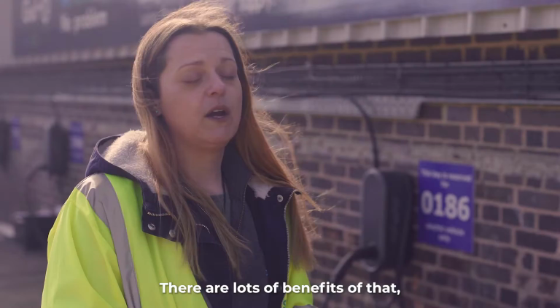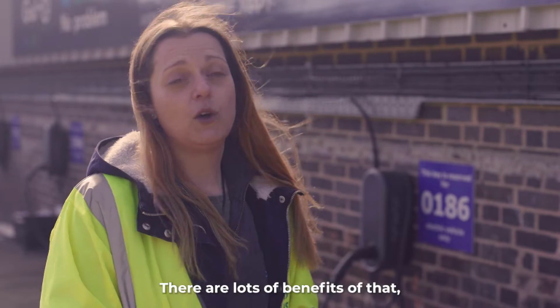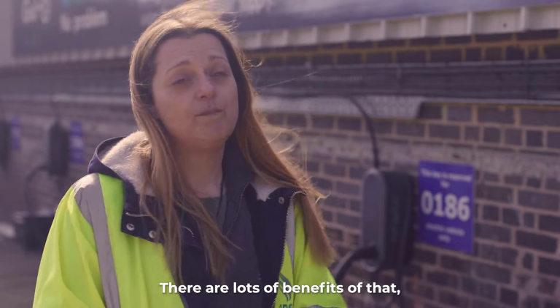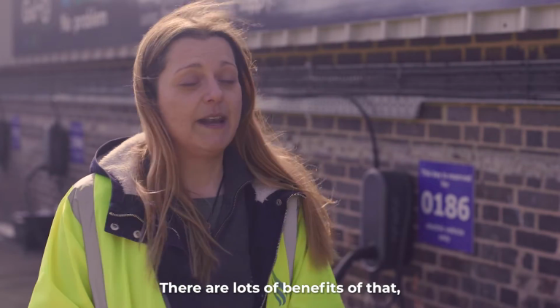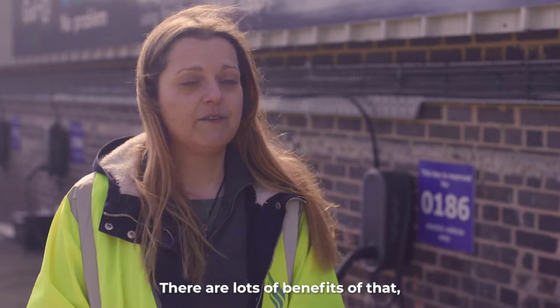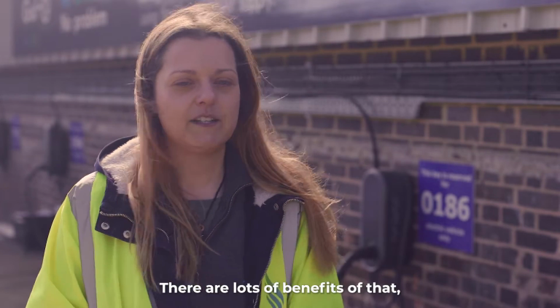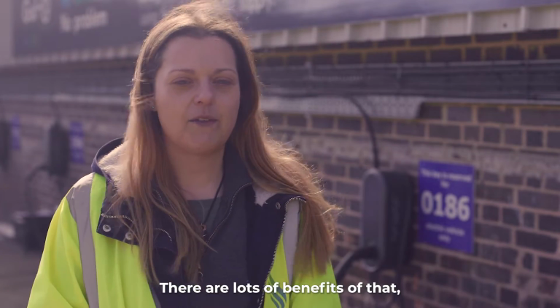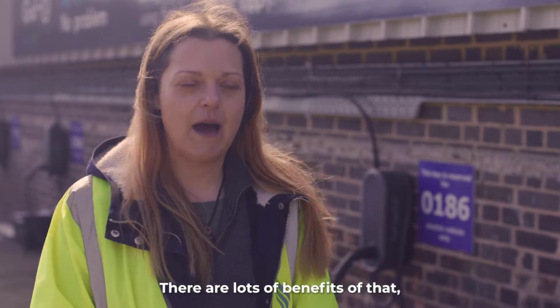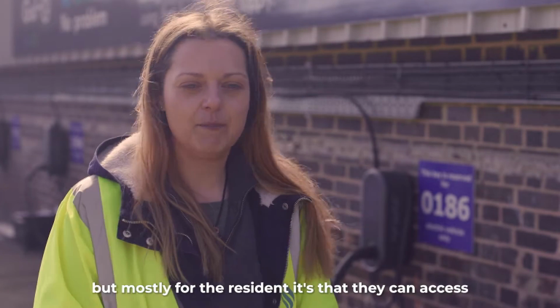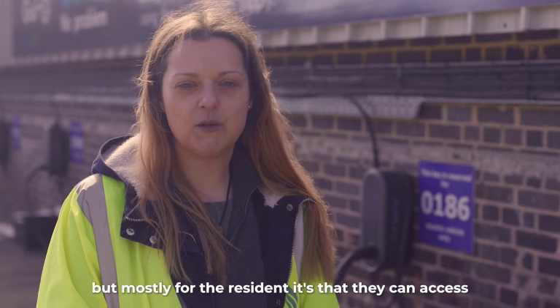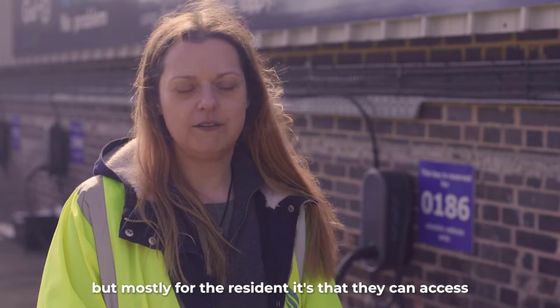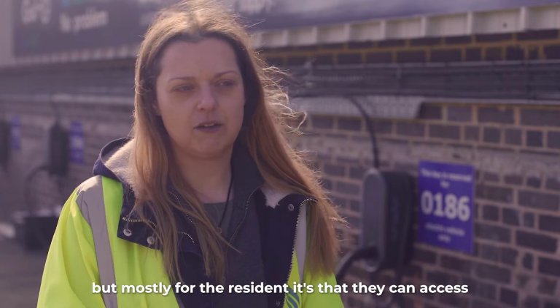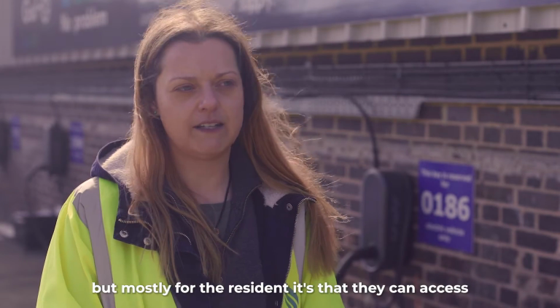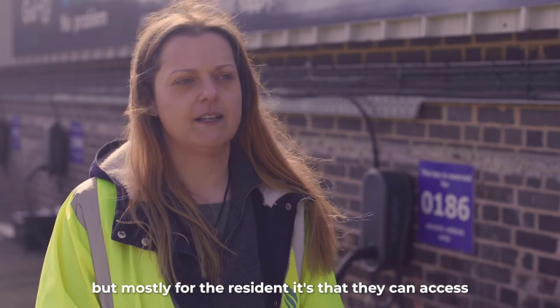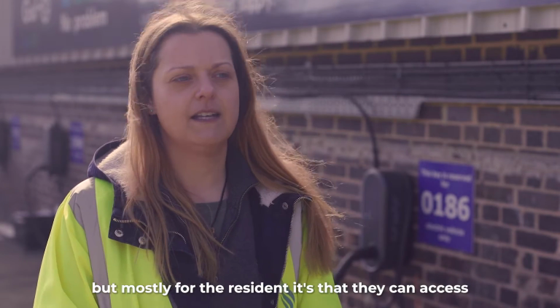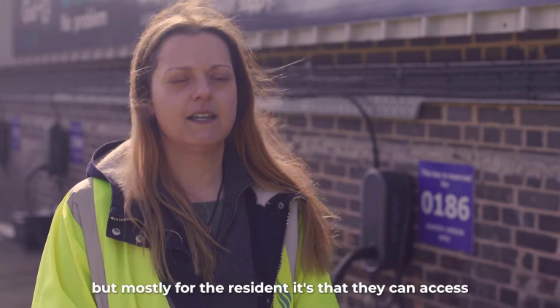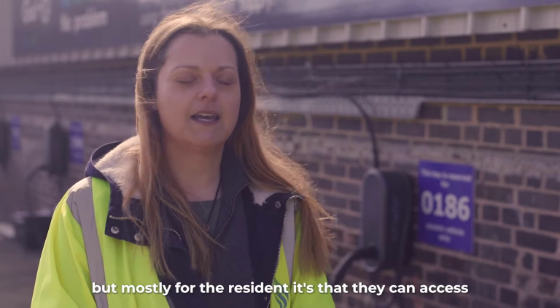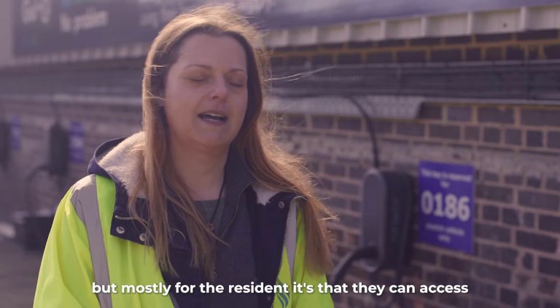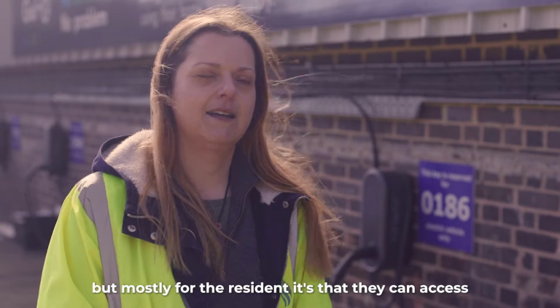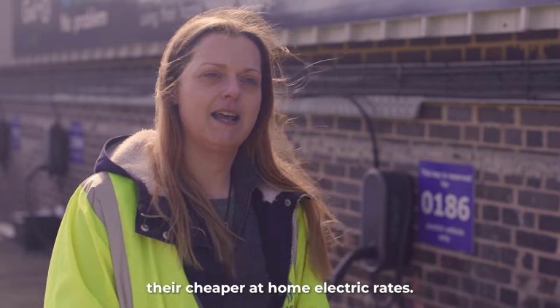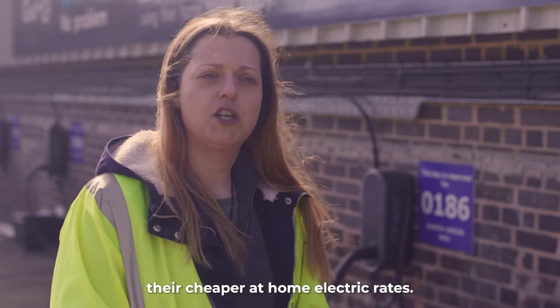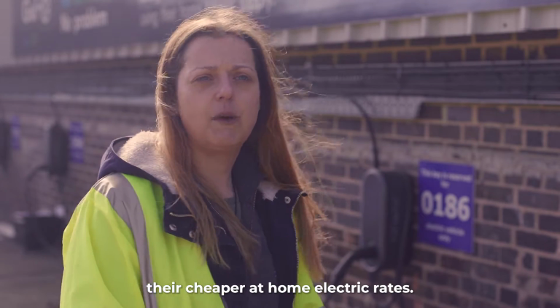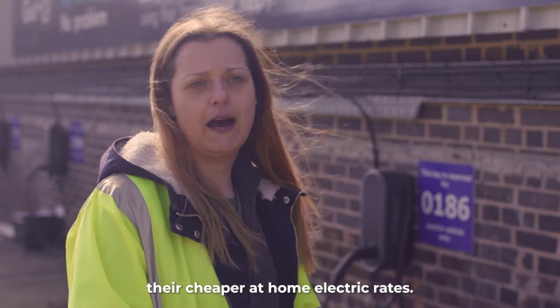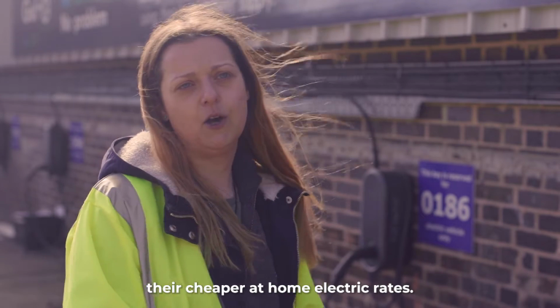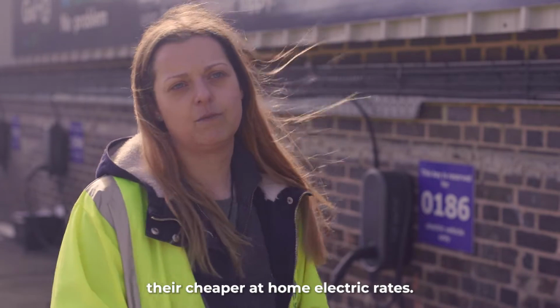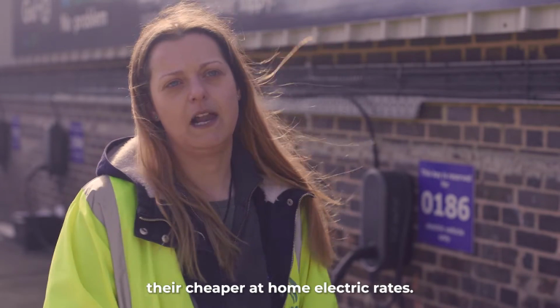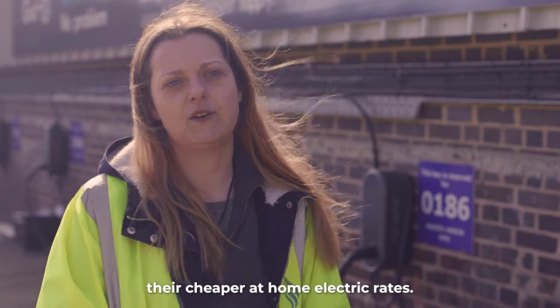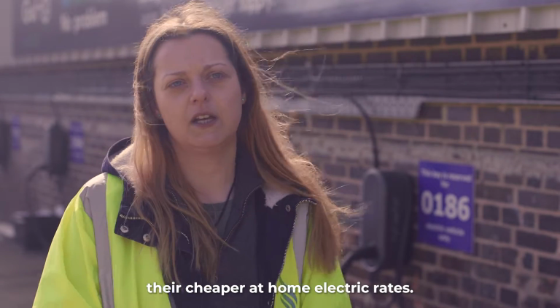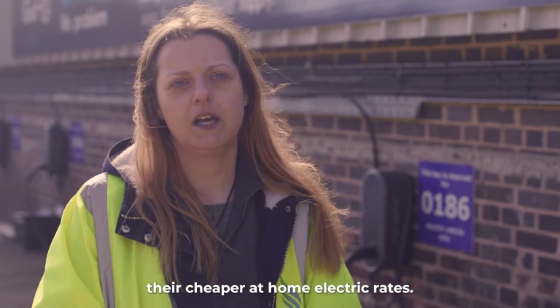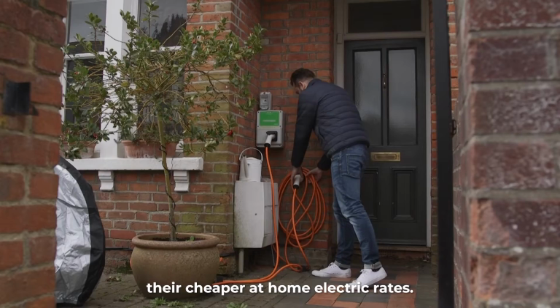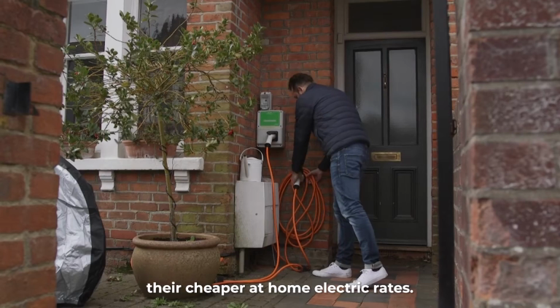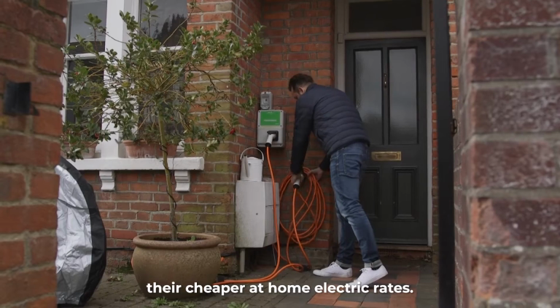There are lots of benefits of that, but mostly for the resident it's that they can access their cheaper at-home electric rates.